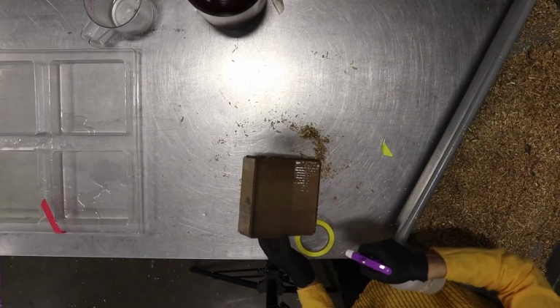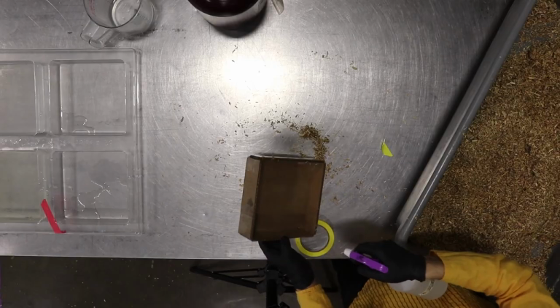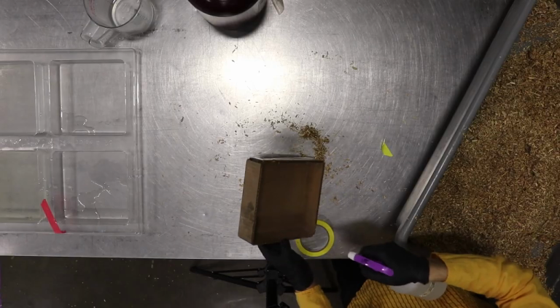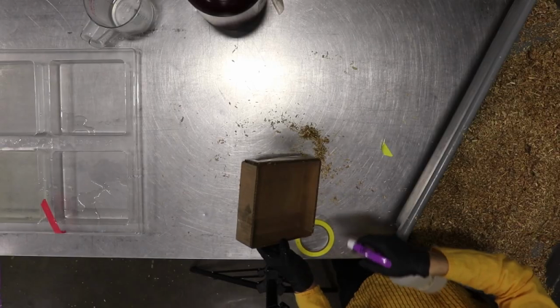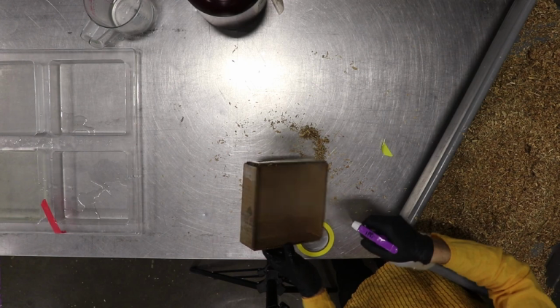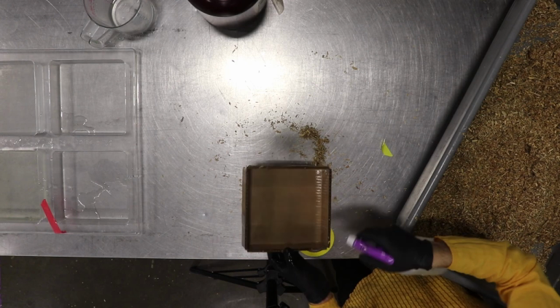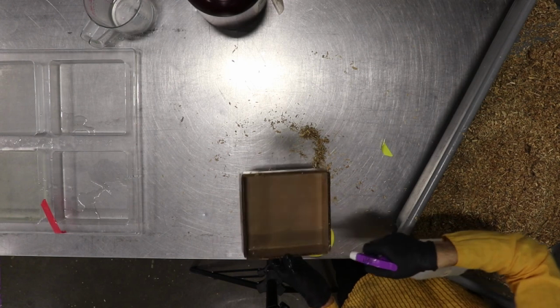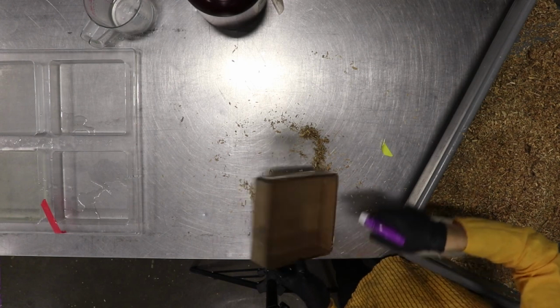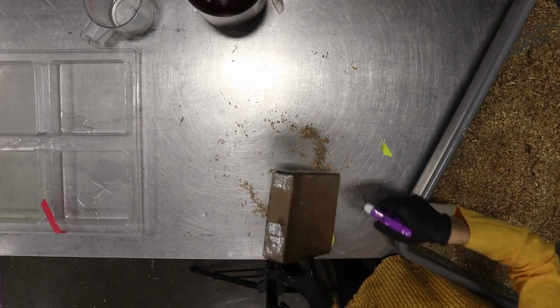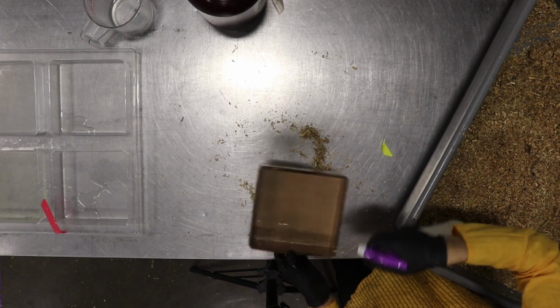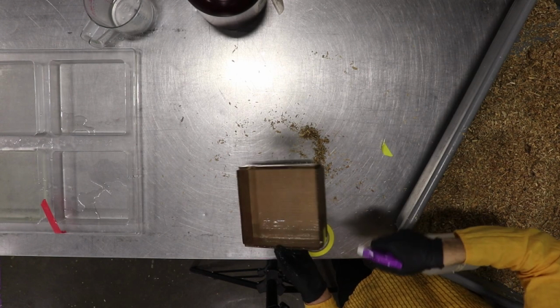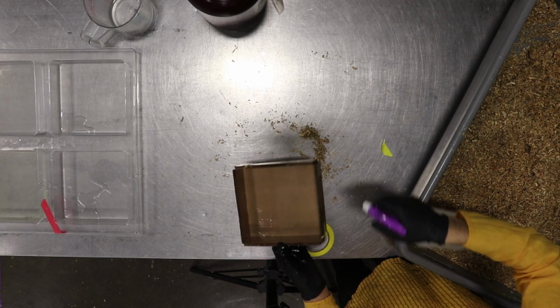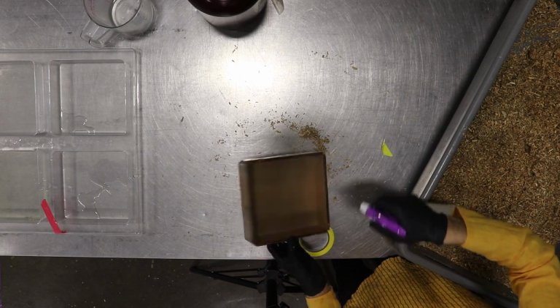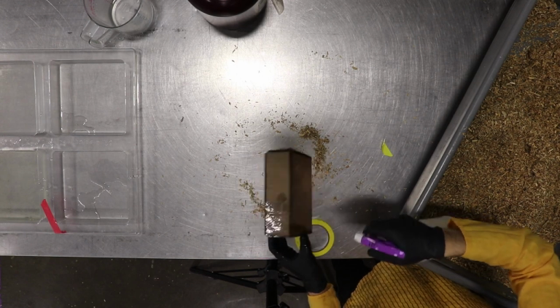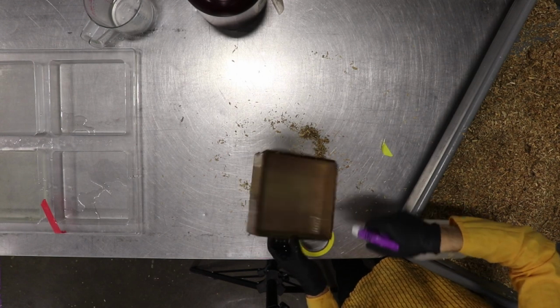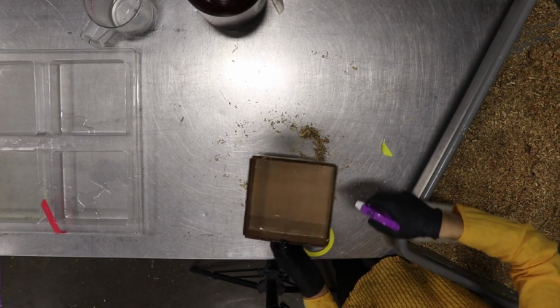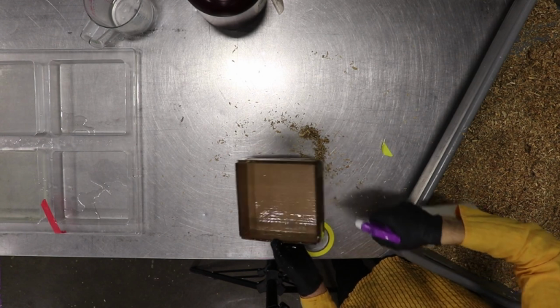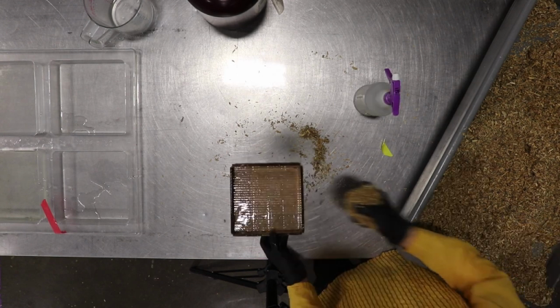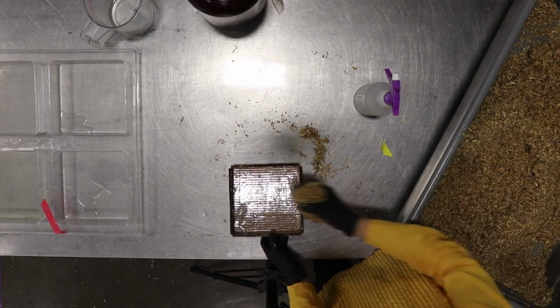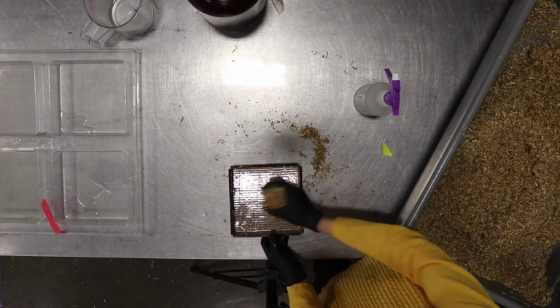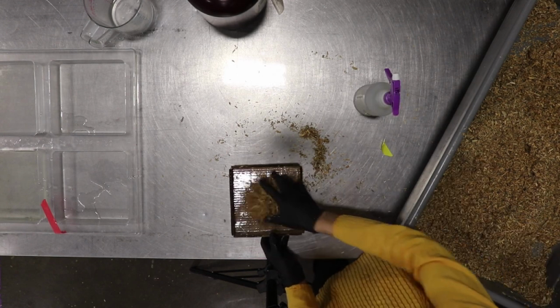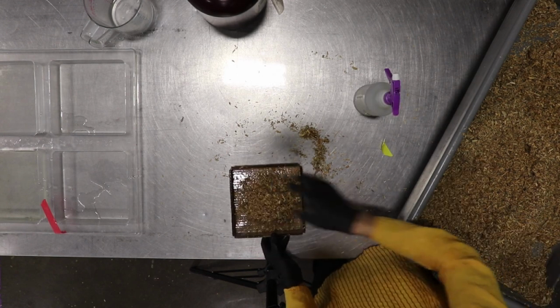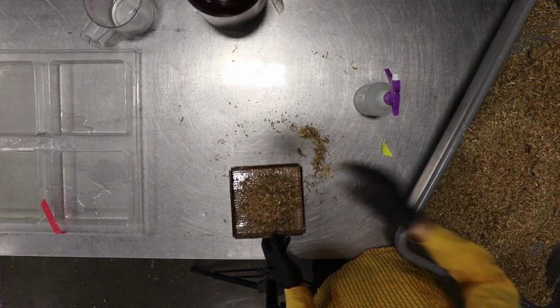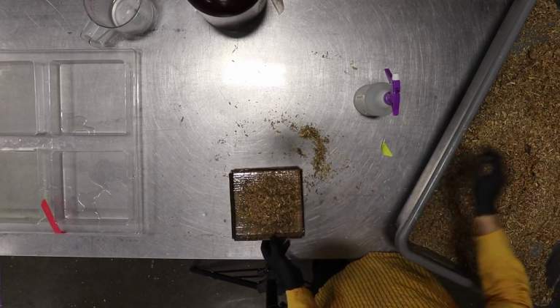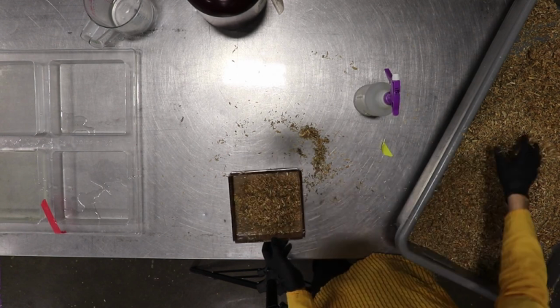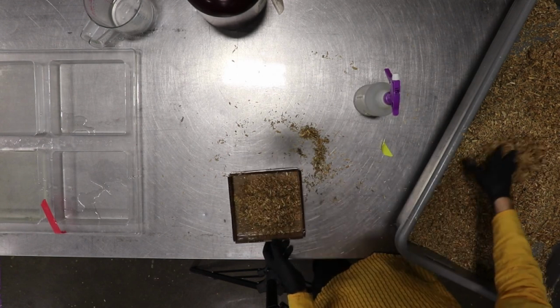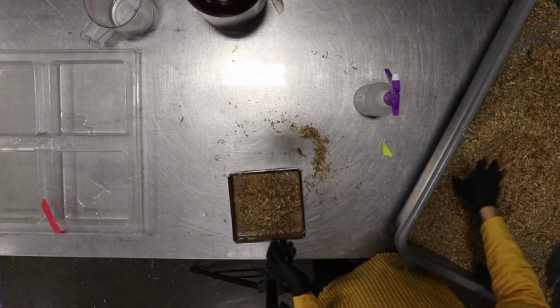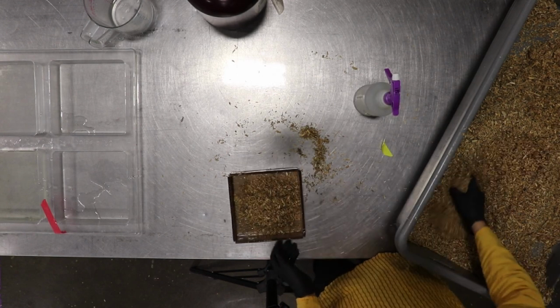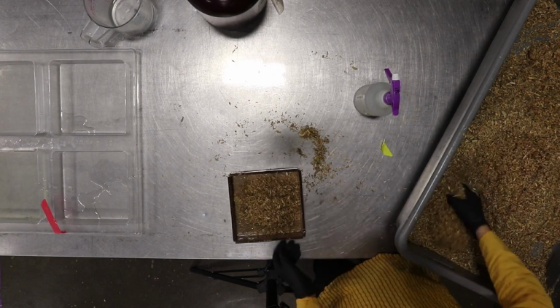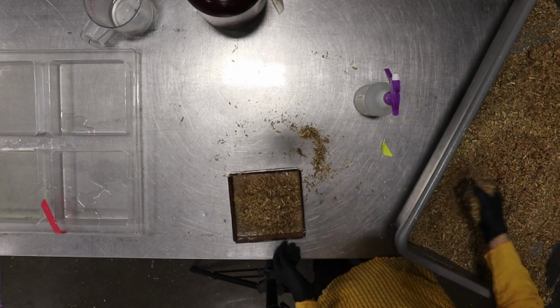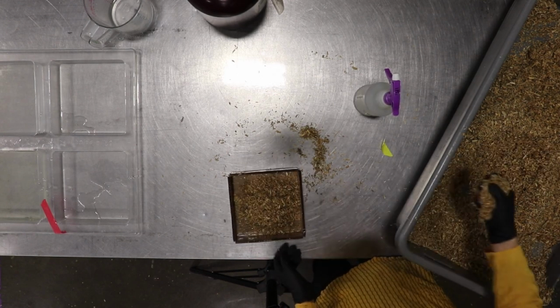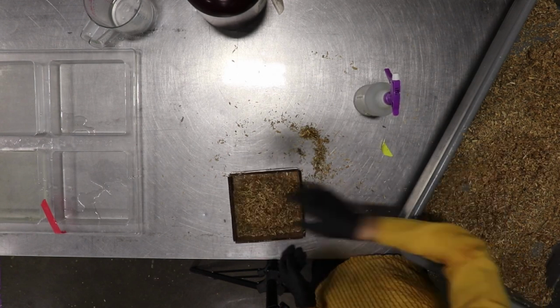Sterilize your gloves, your growth form, and anything else that will be touching the mycelium material.